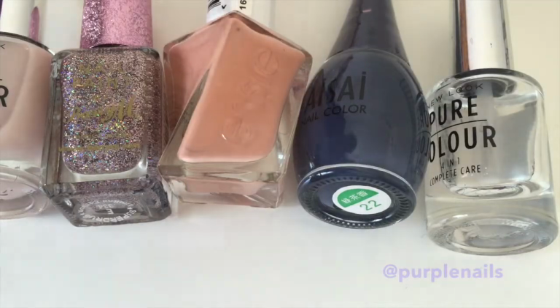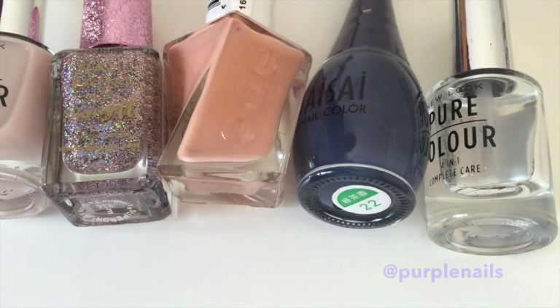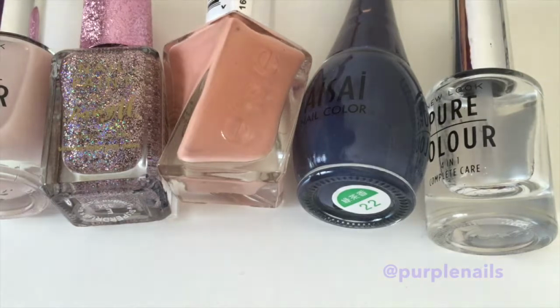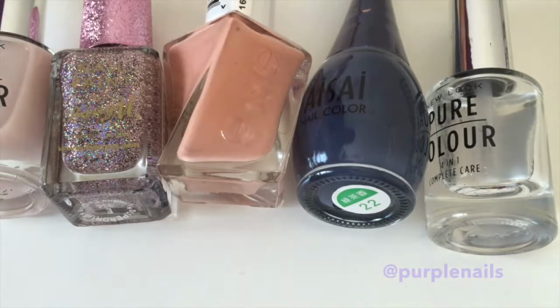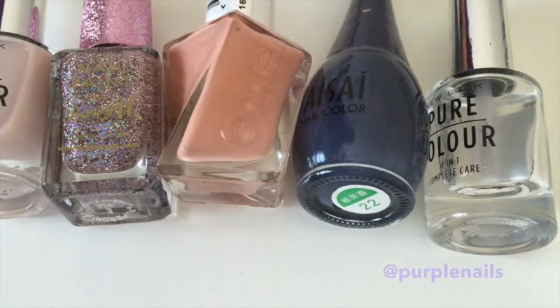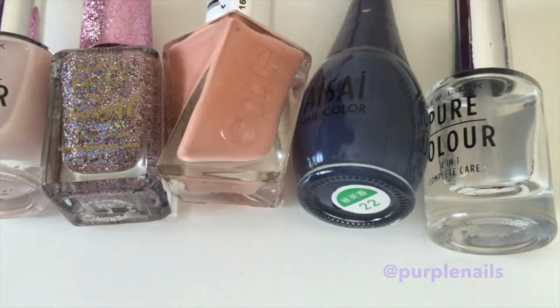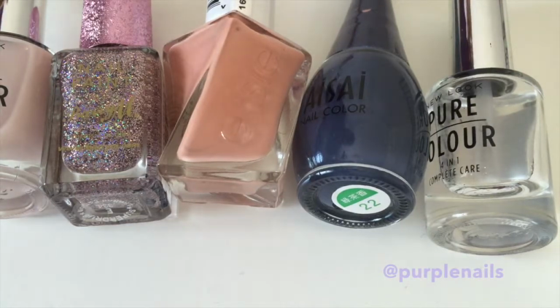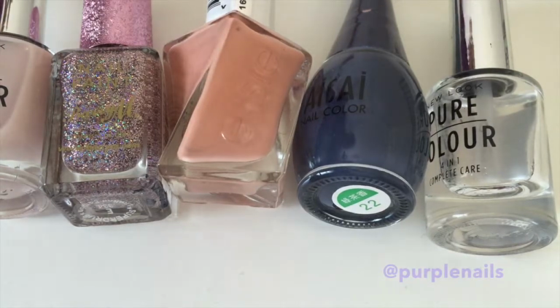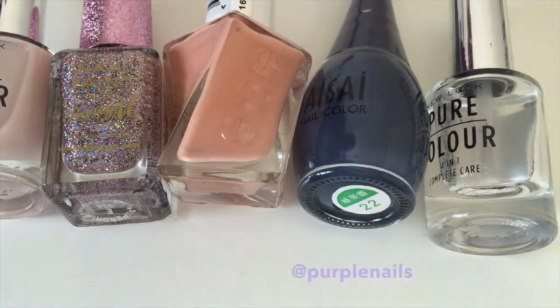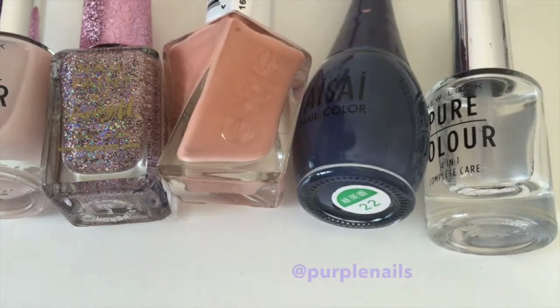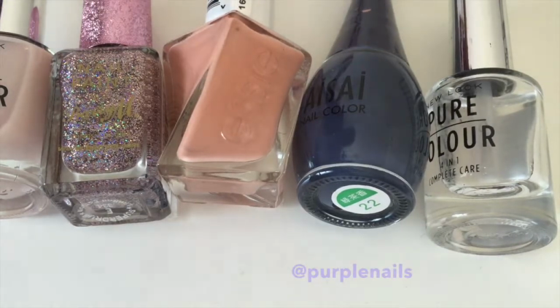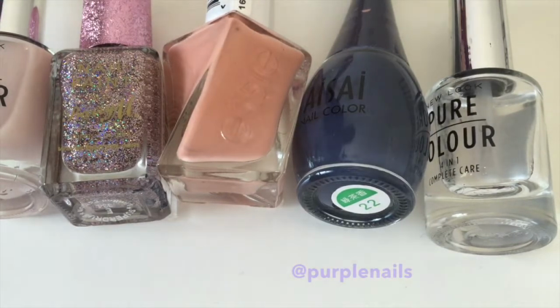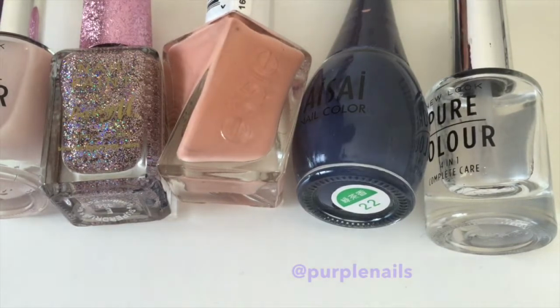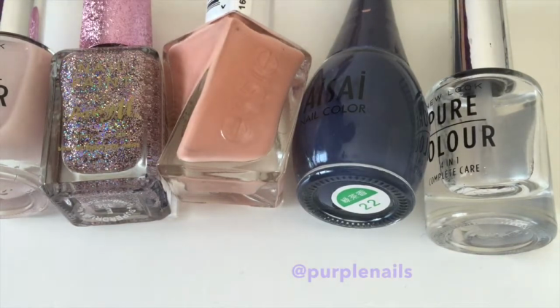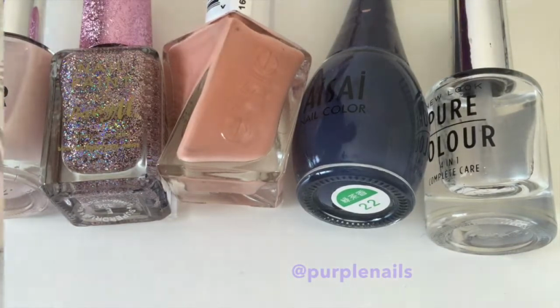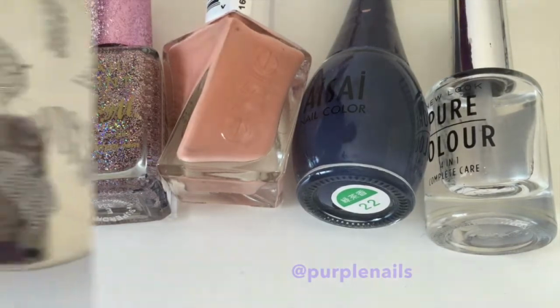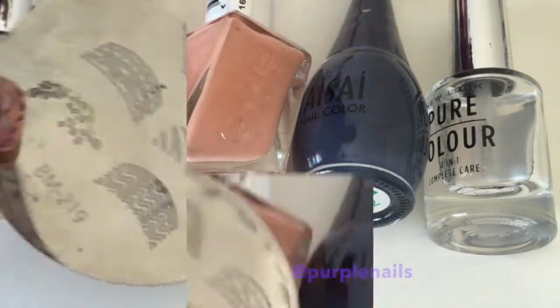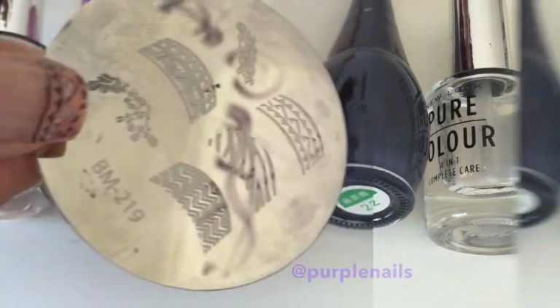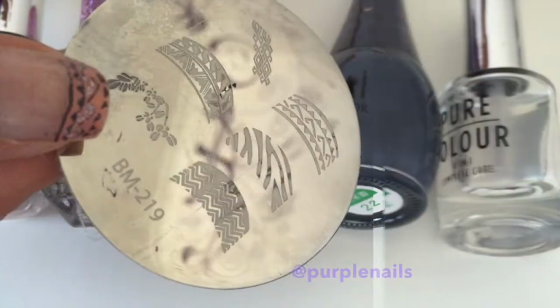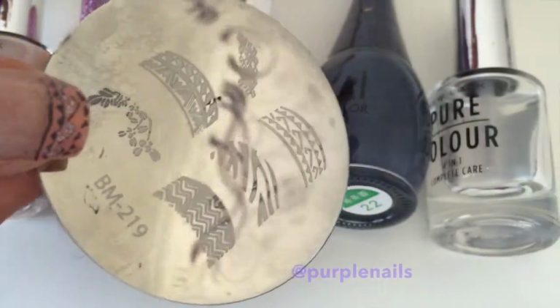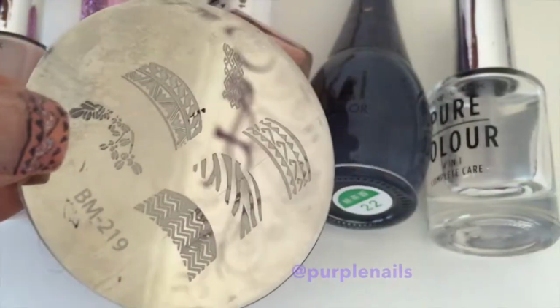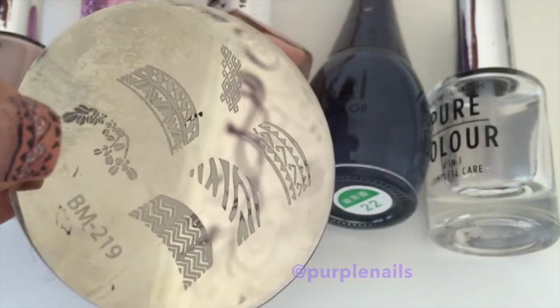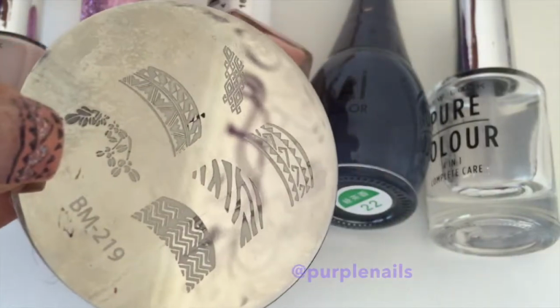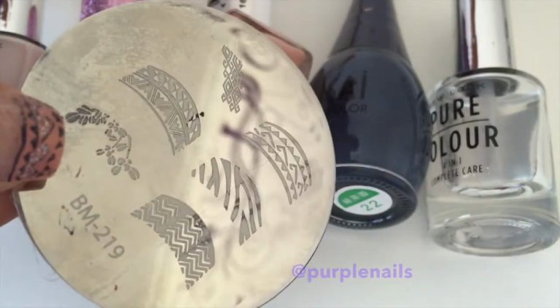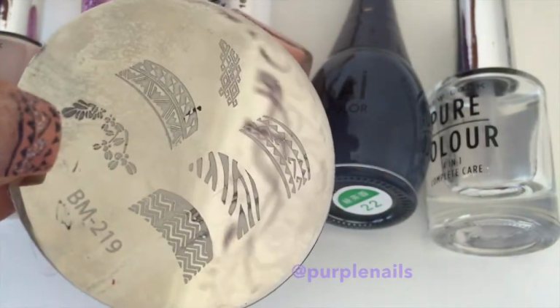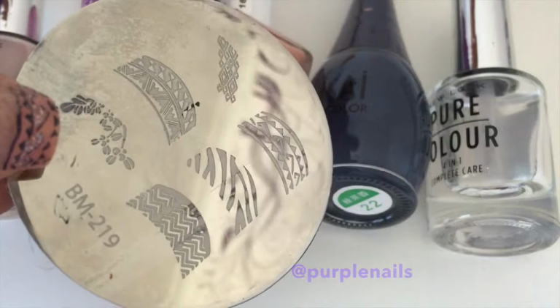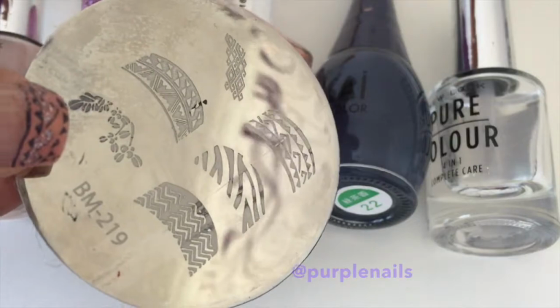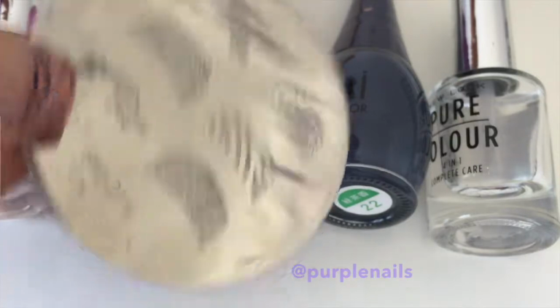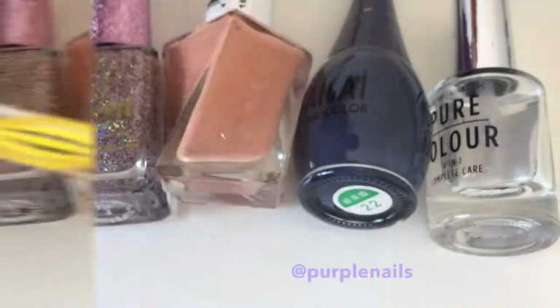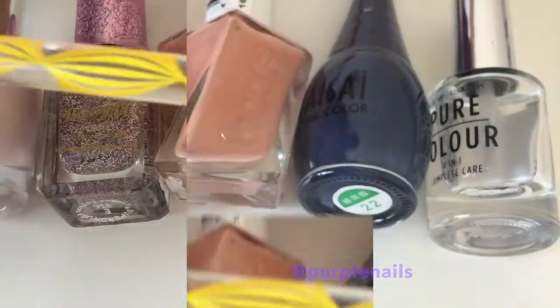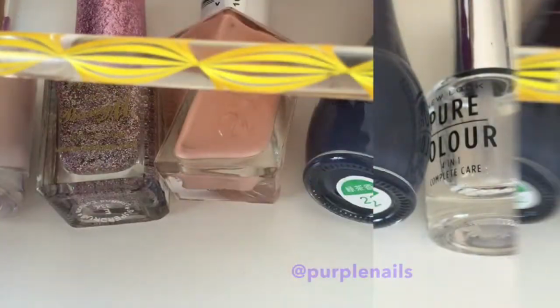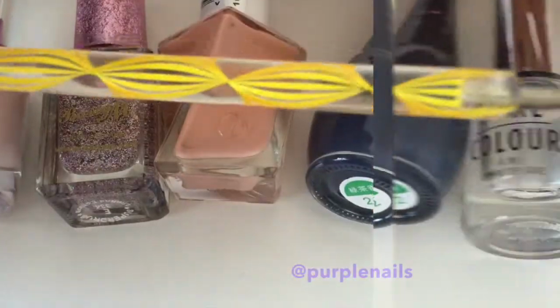These are the nail polishes I'll be using today. I'll also be using this nail plate for nail stamping and a dotting tool.